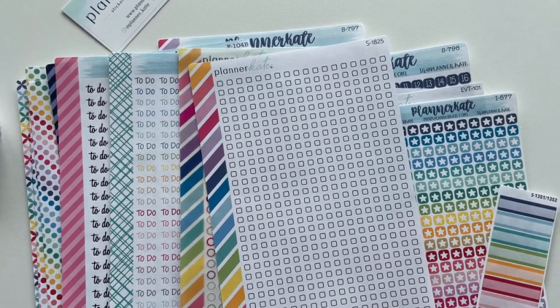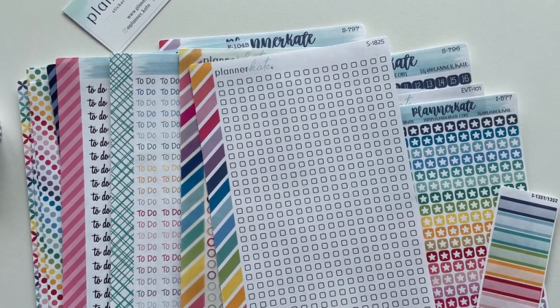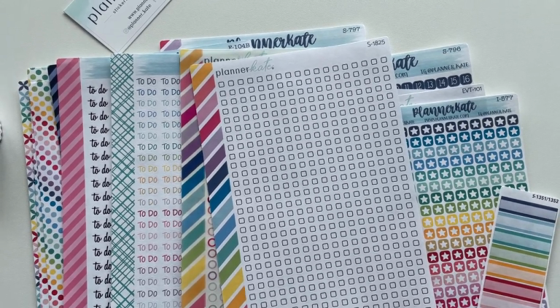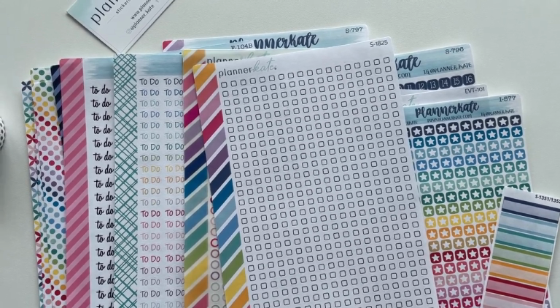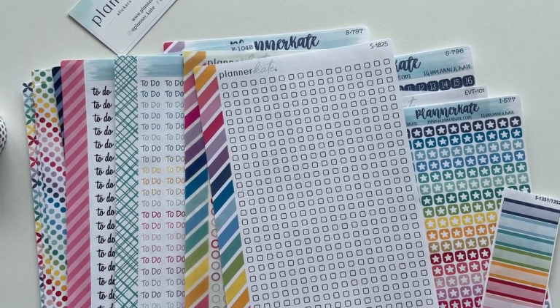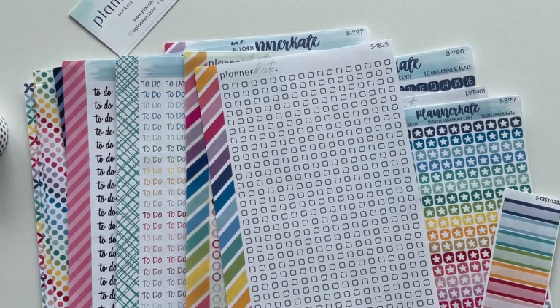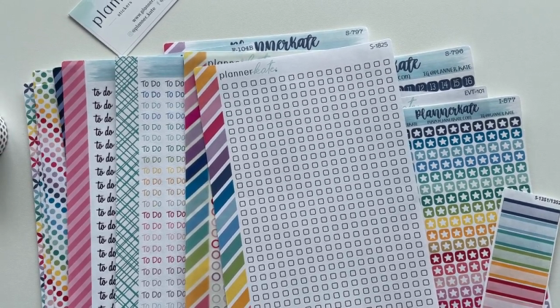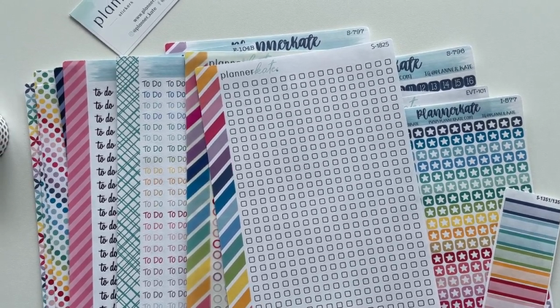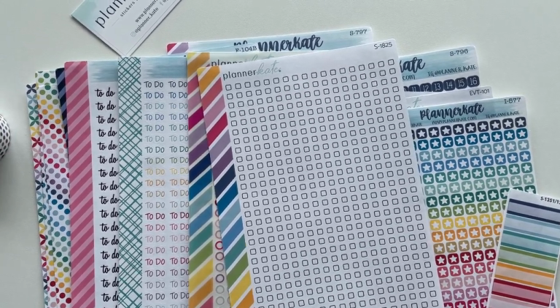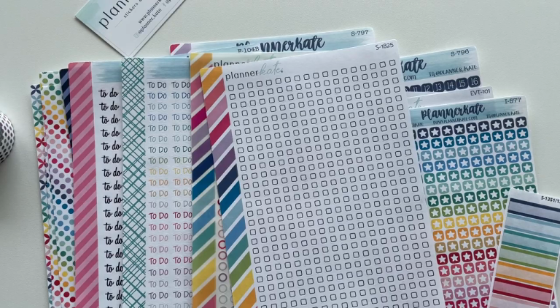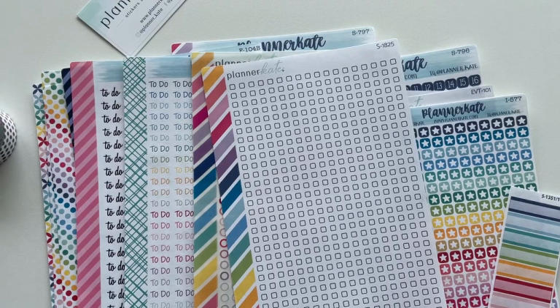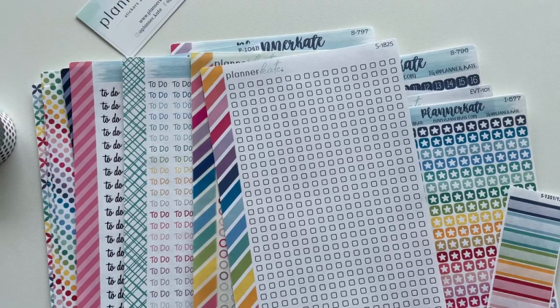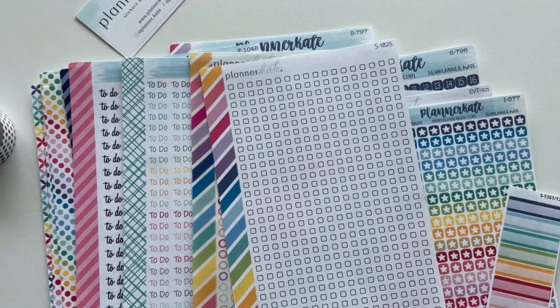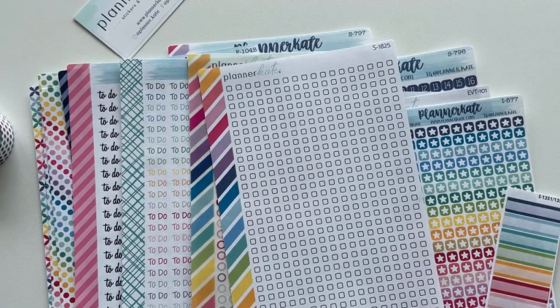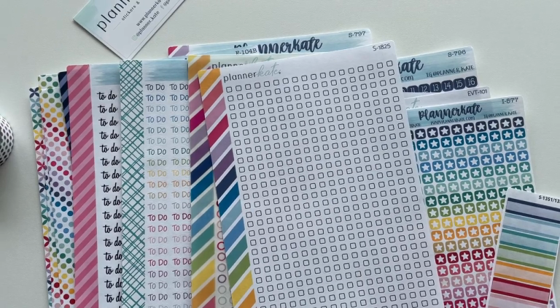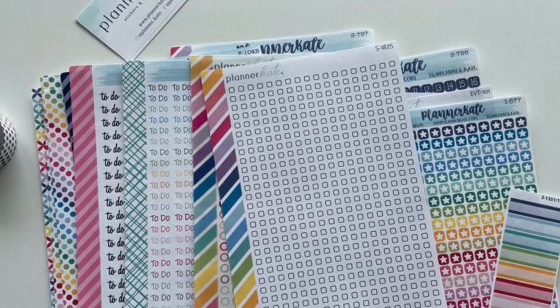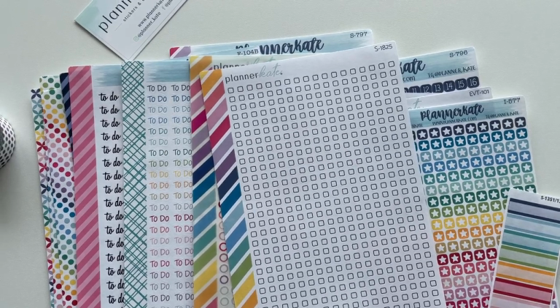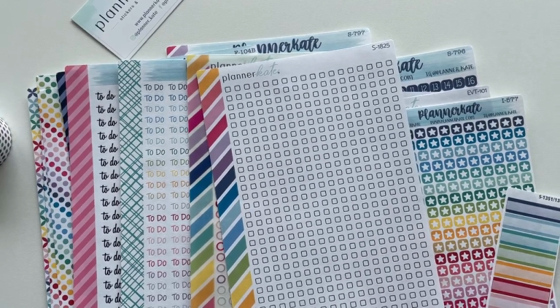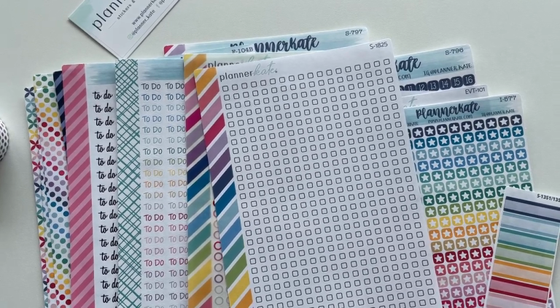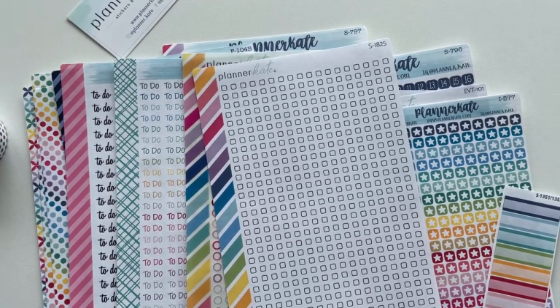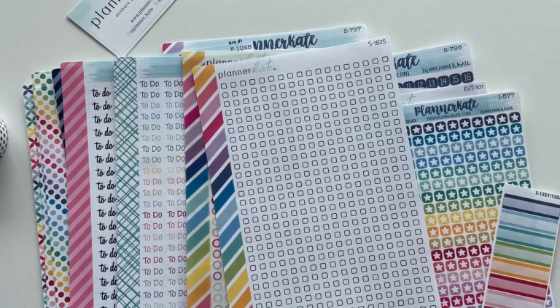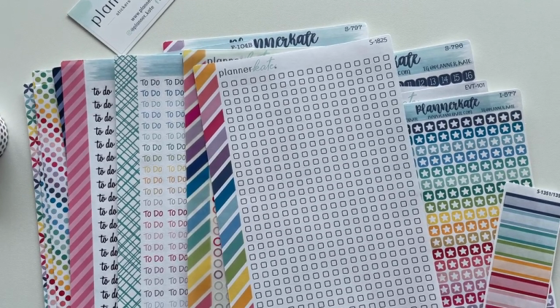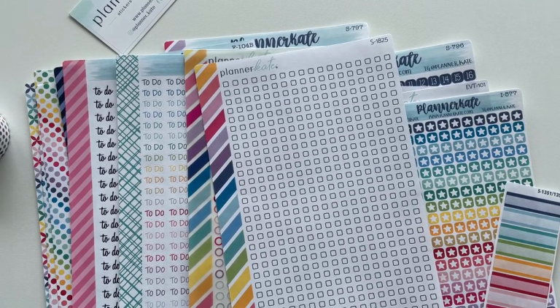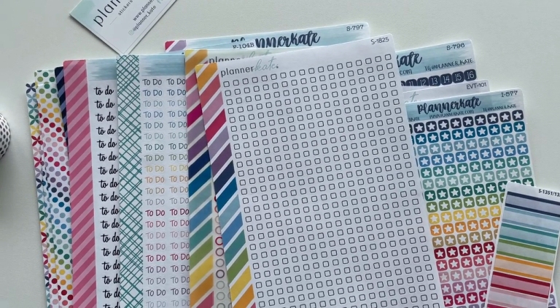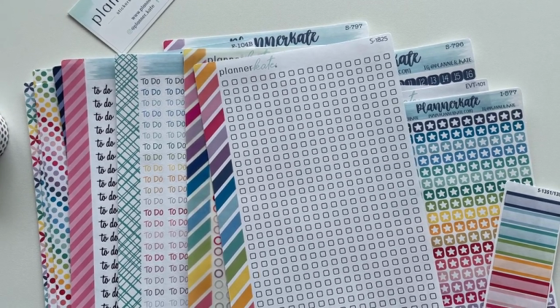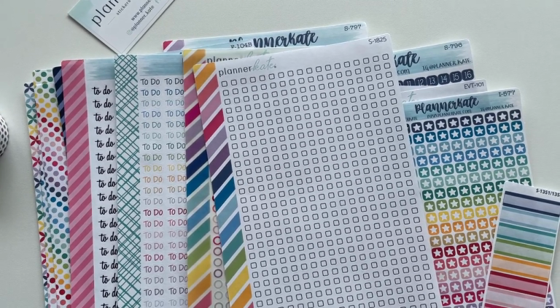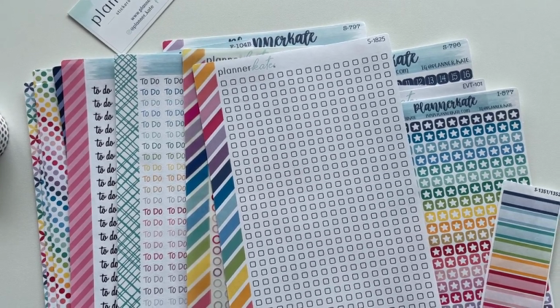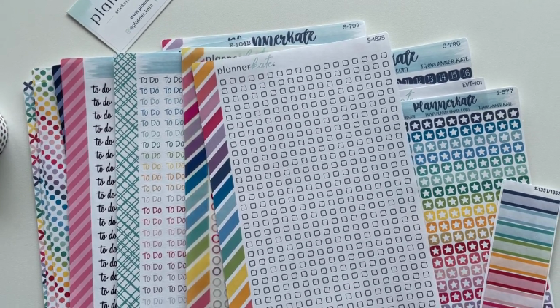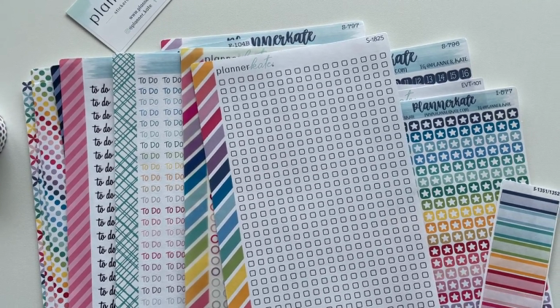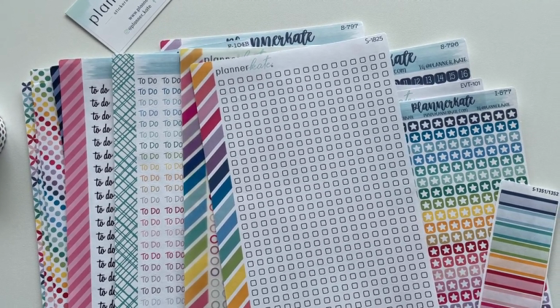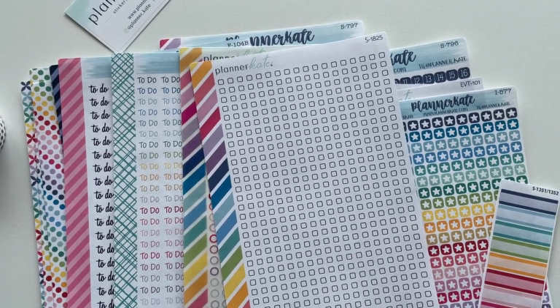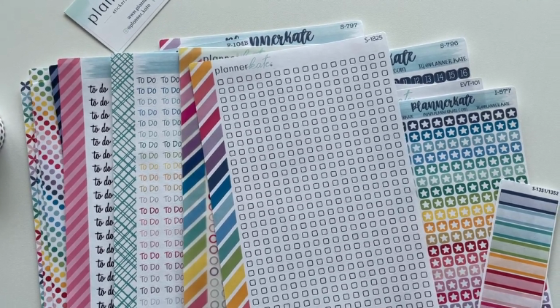Don't forget to subscribe — the link to my blog is down below if you want to see how I end up using these in some weekly spreads.